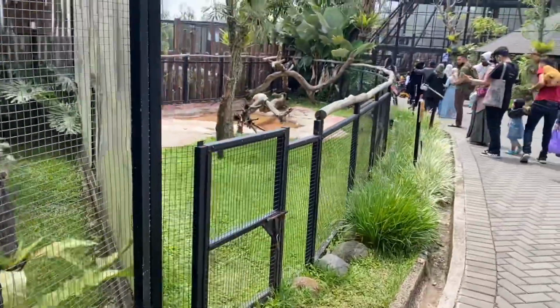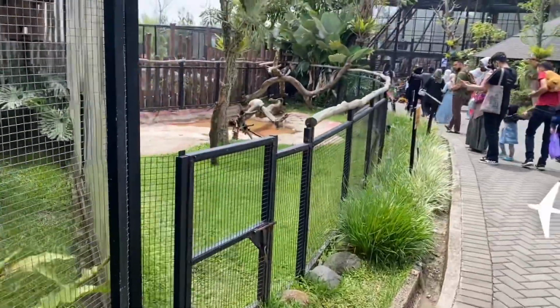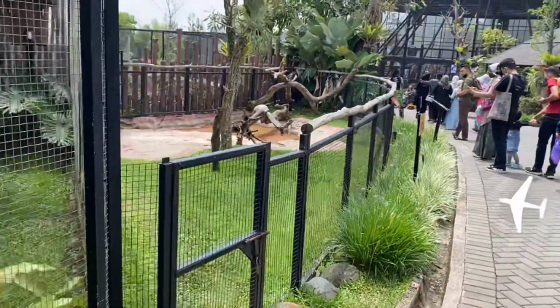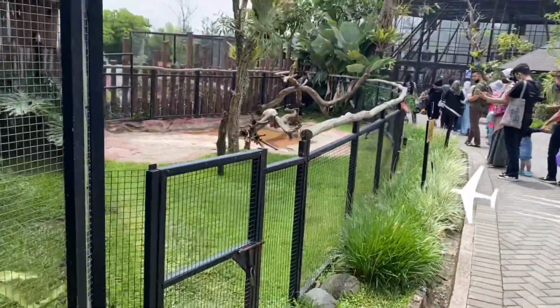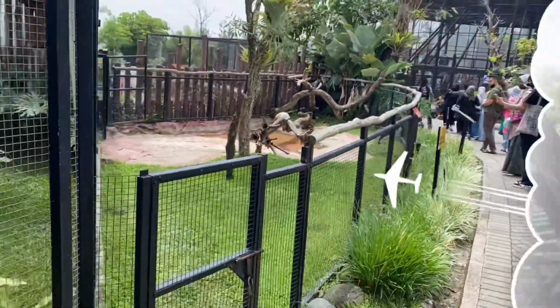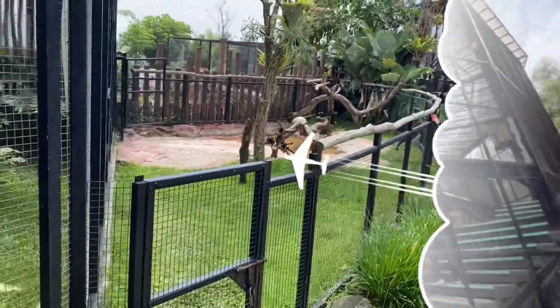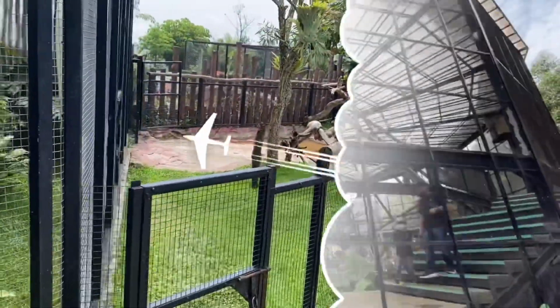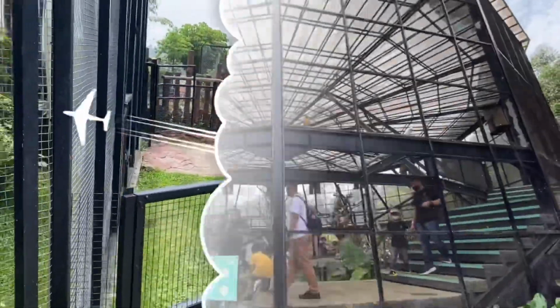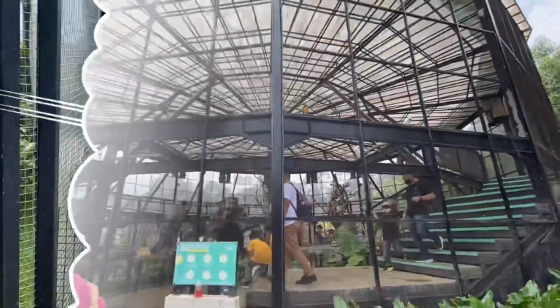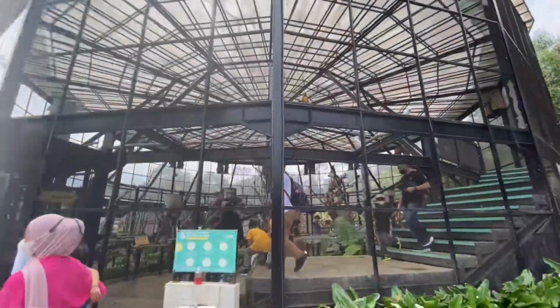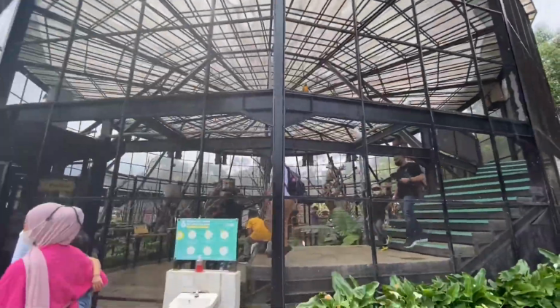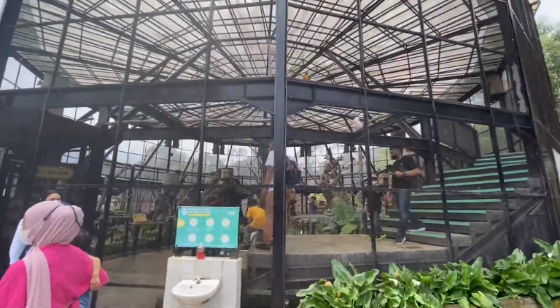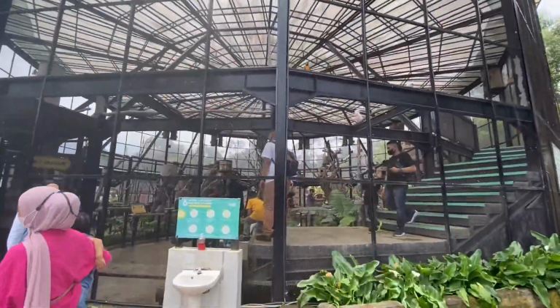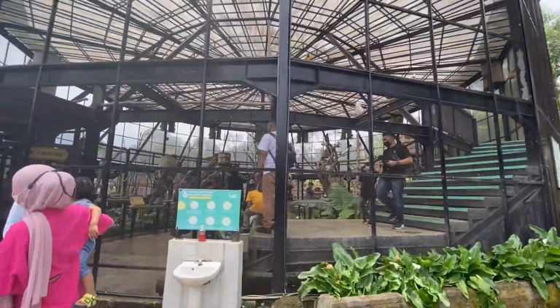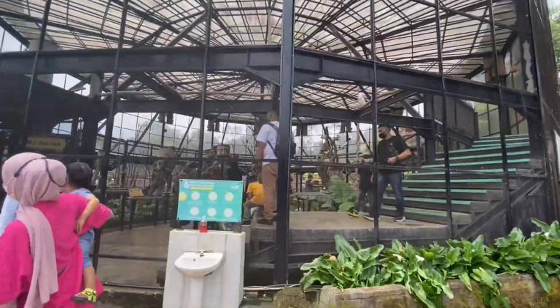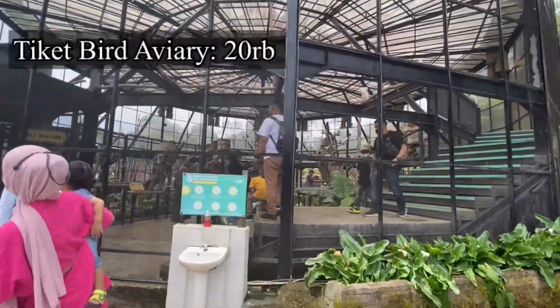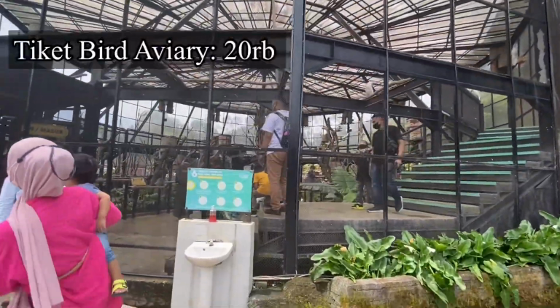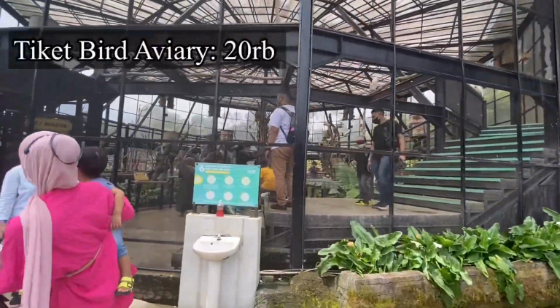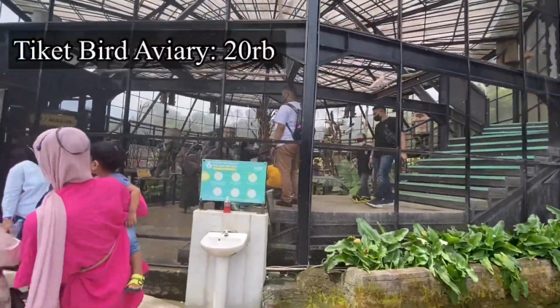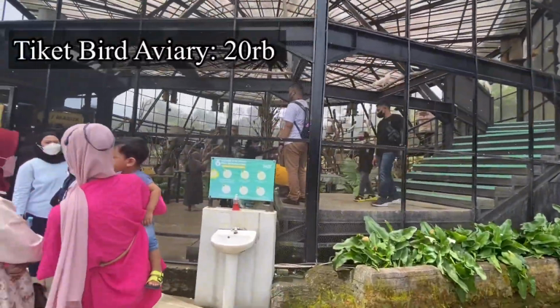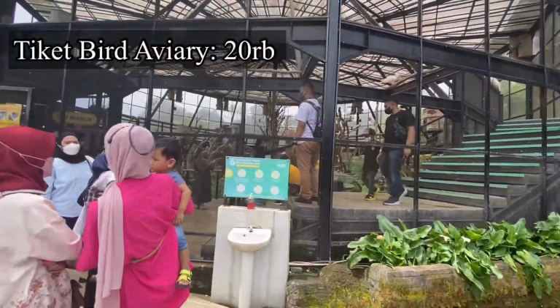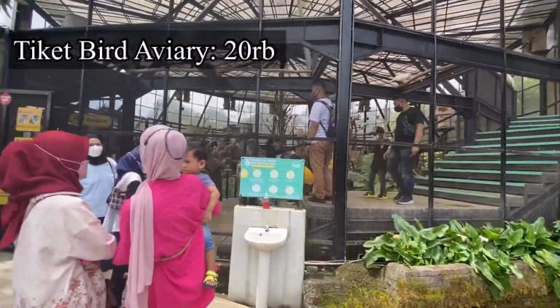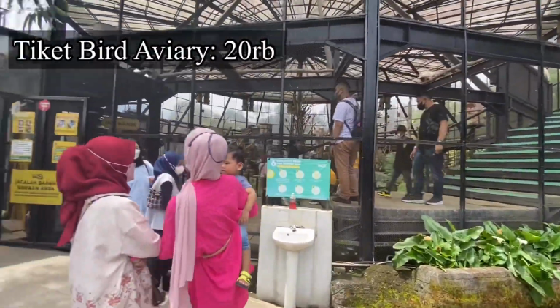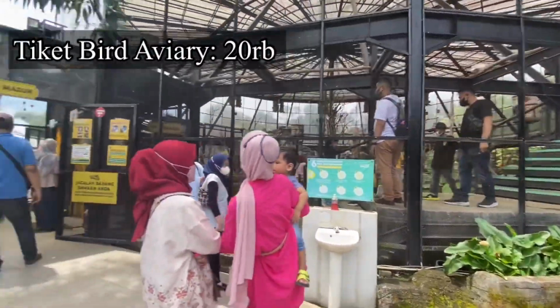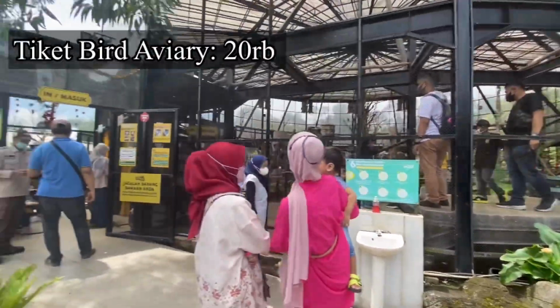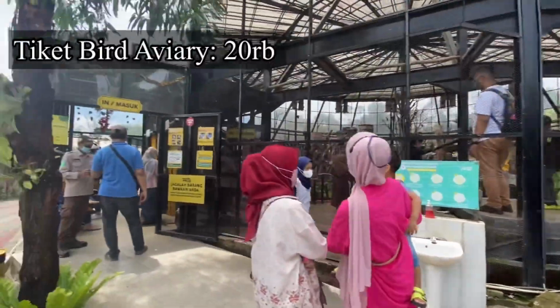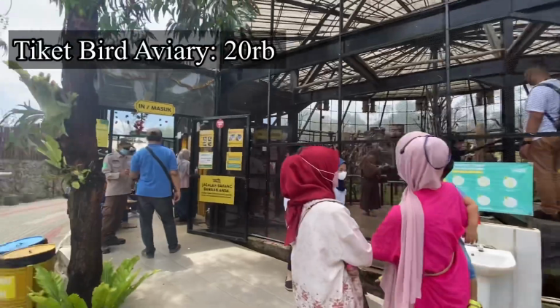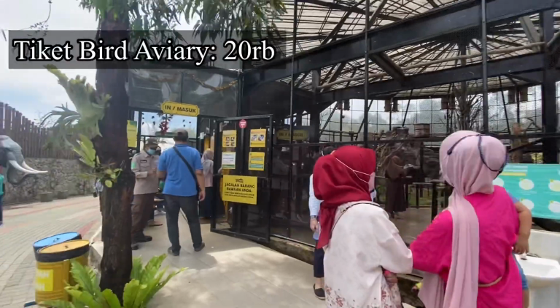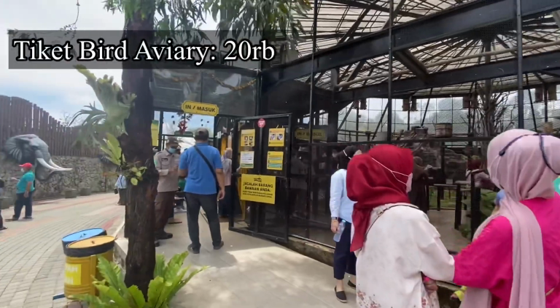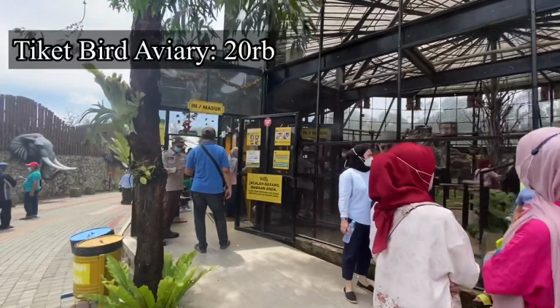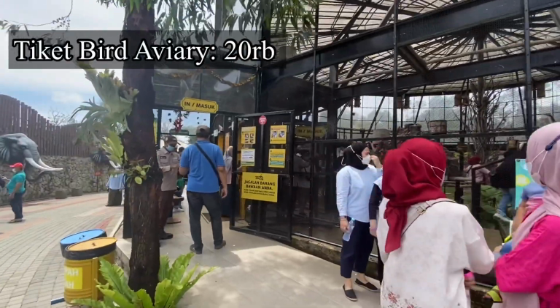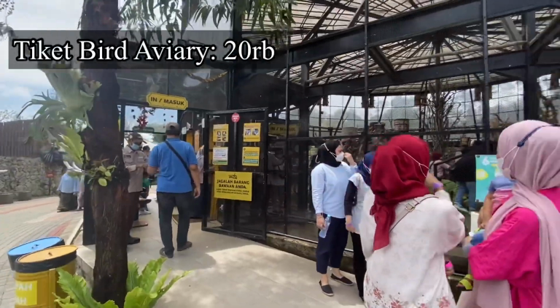Ini ada bermacam-macam jenis burung, dan ada bird aviary. Masuknya itu bayar 20.000.